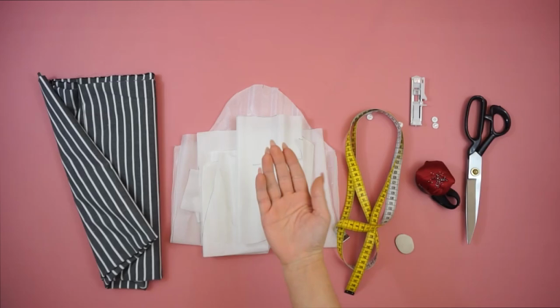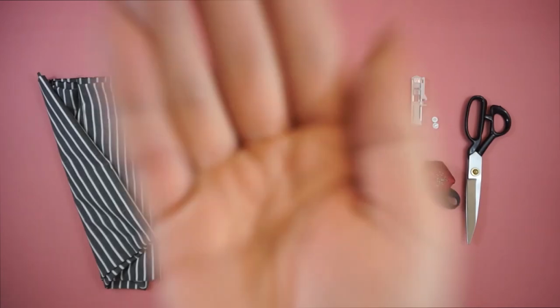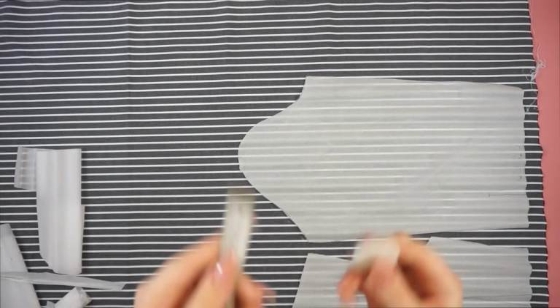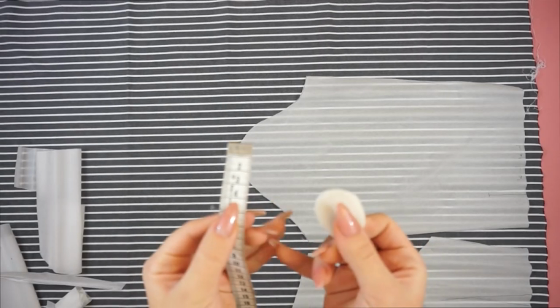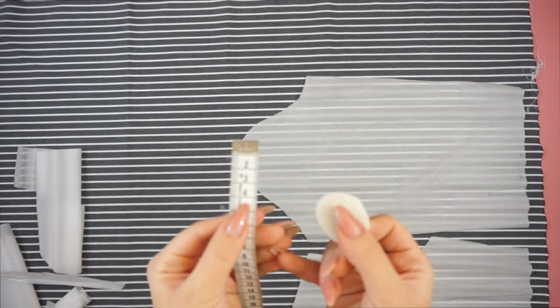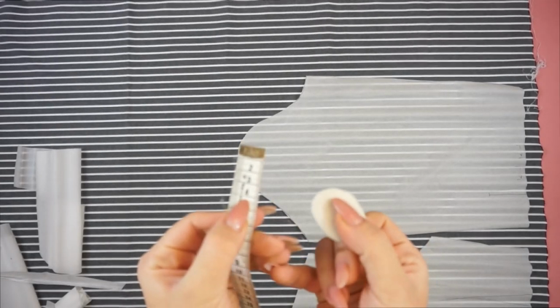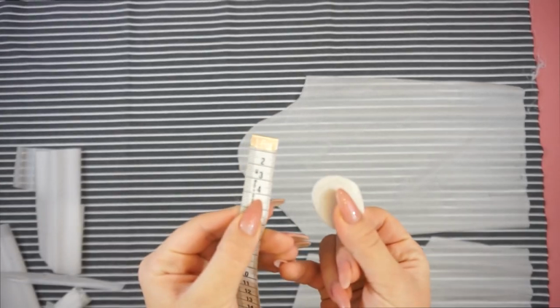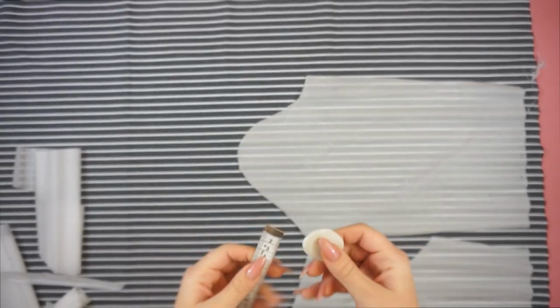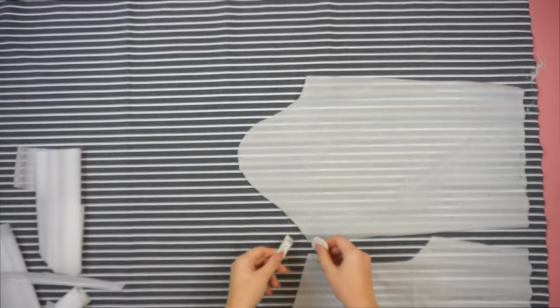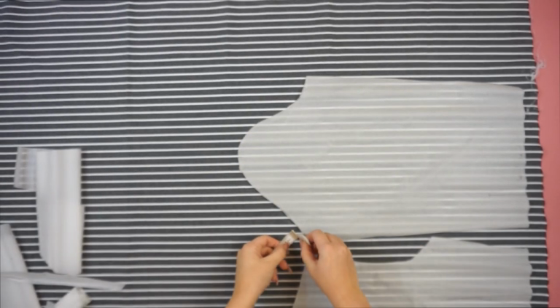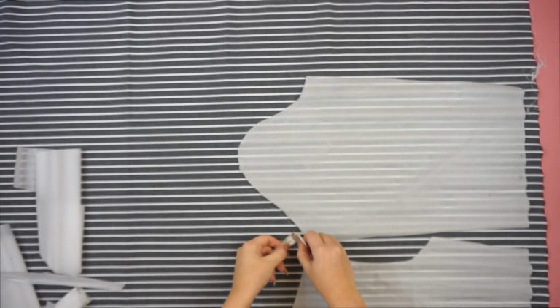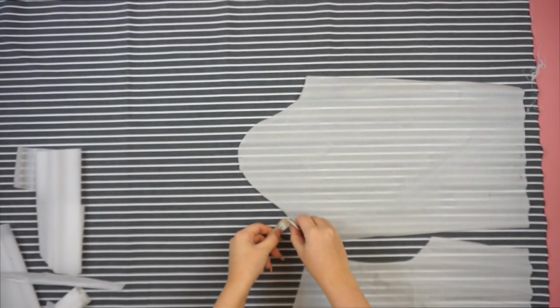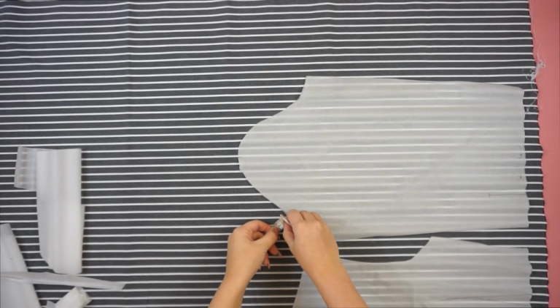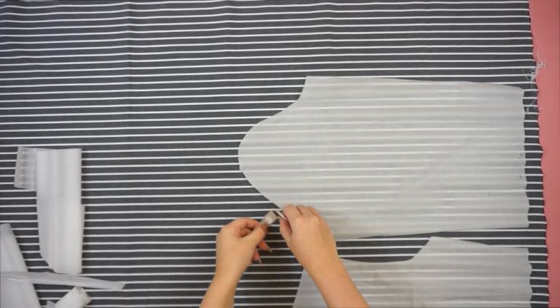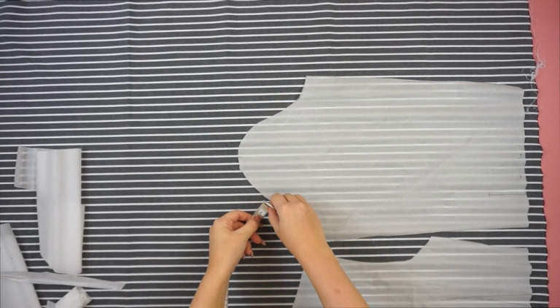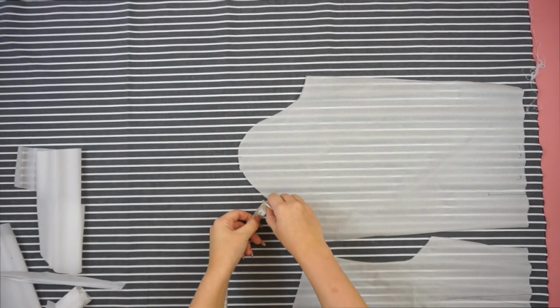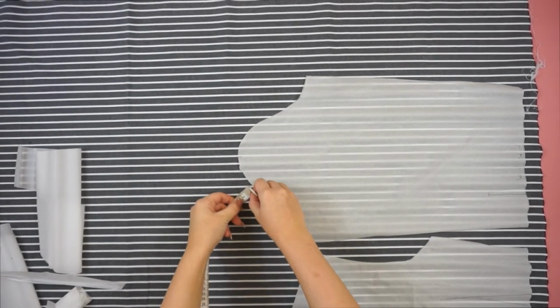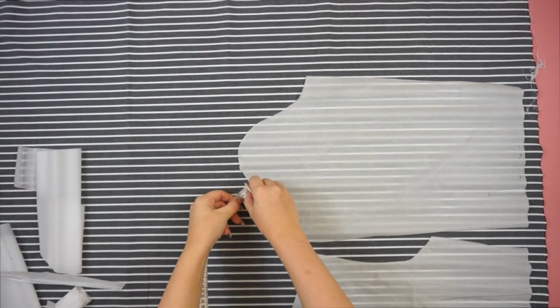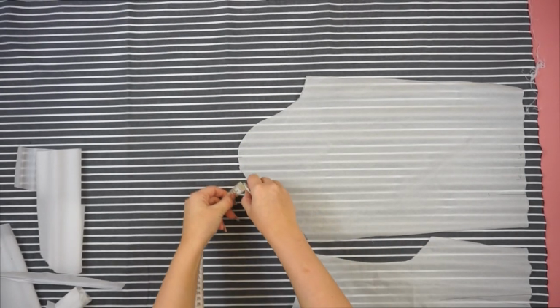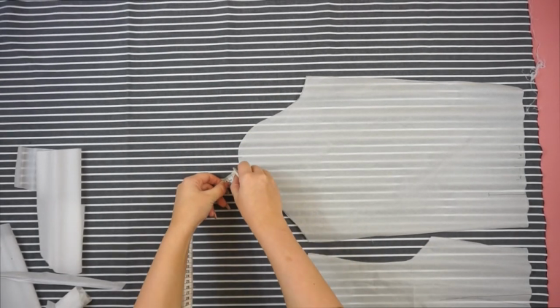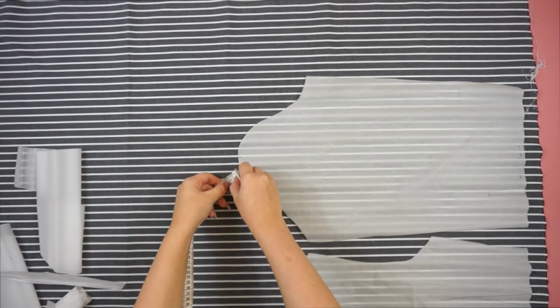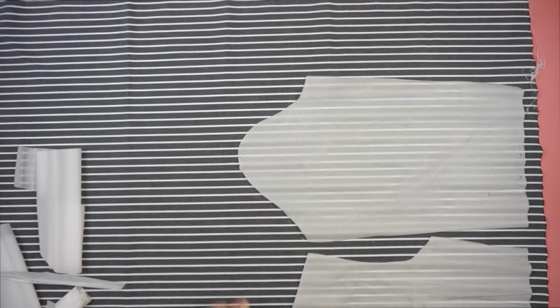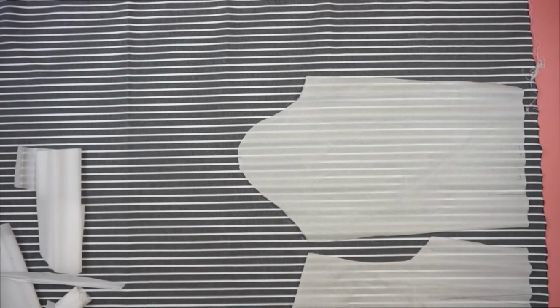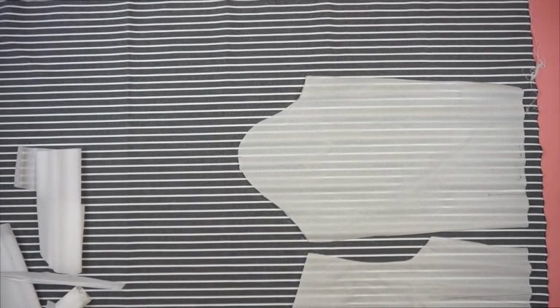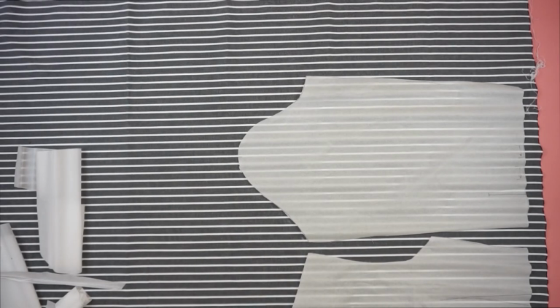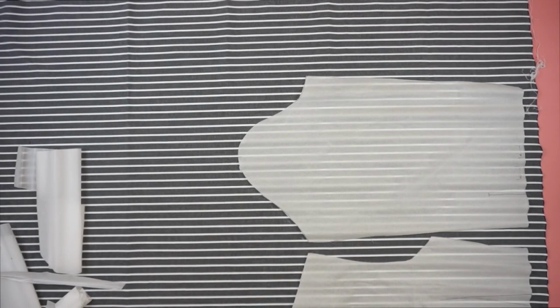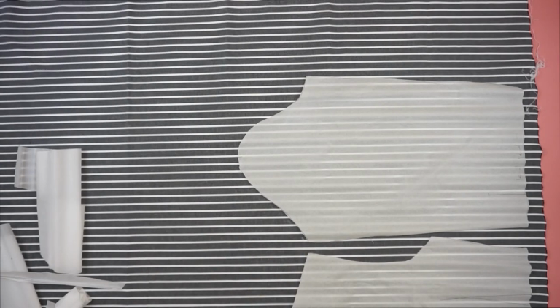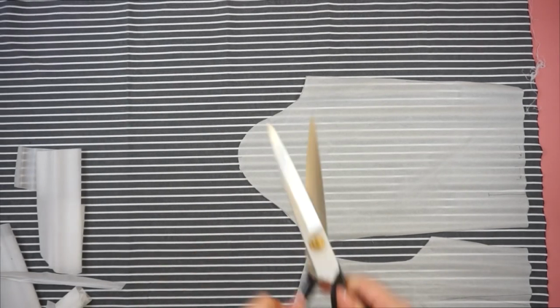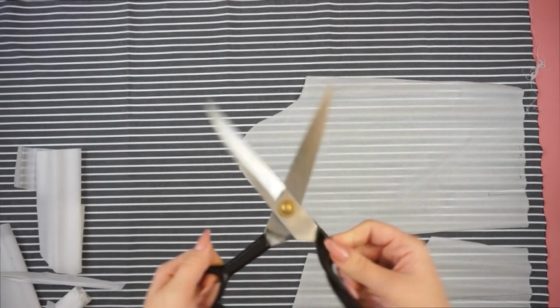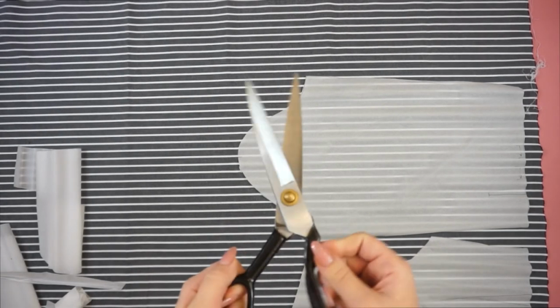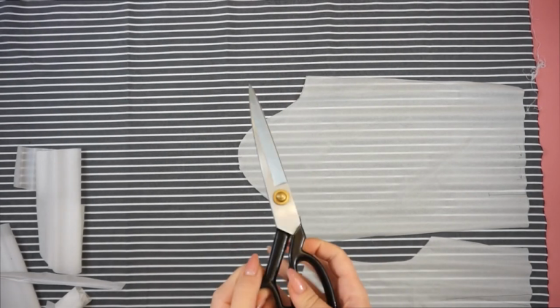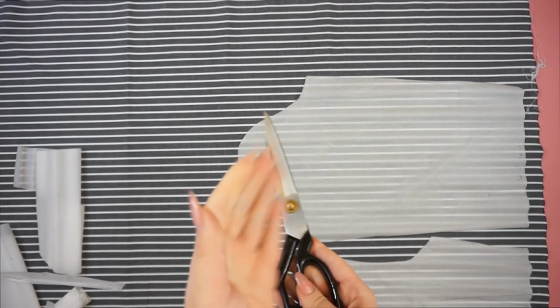The first step, as always, is to place the pattern on the fabric, measure one centimeter for the seam allowance, and cut out all of the pieces.